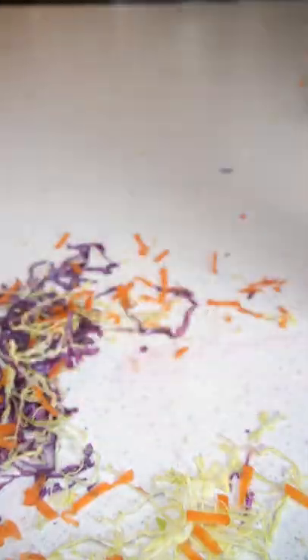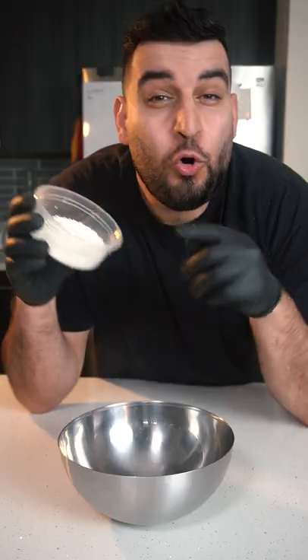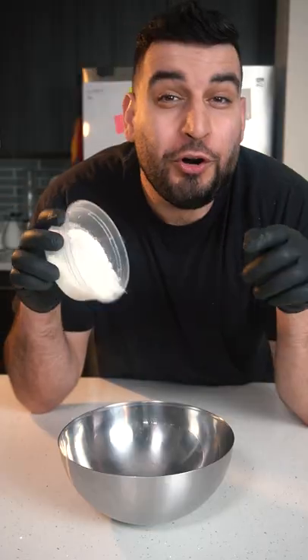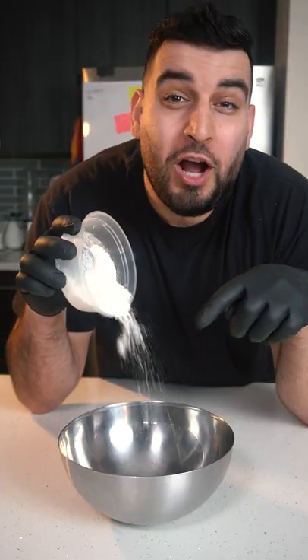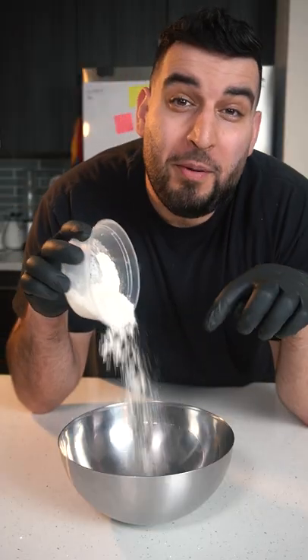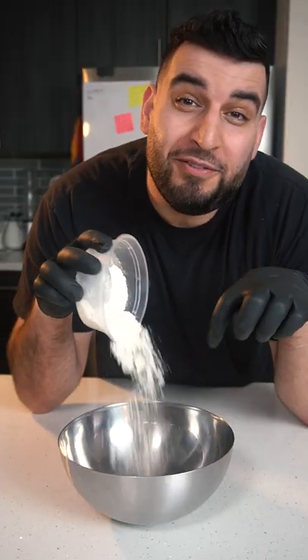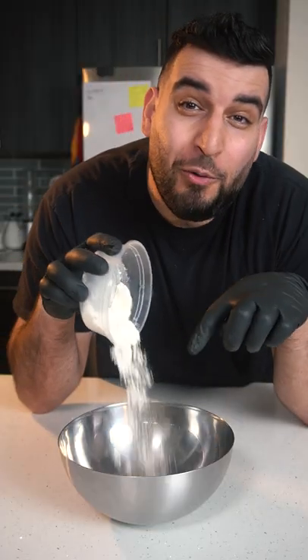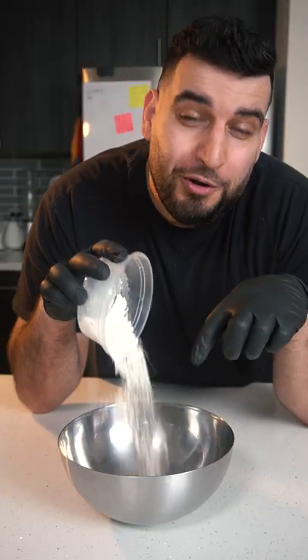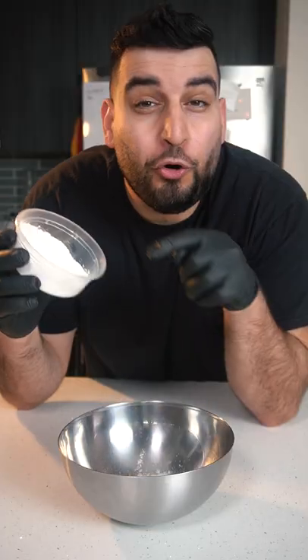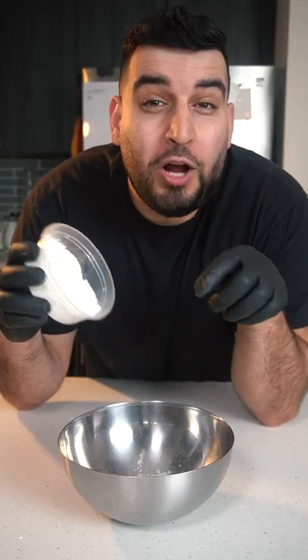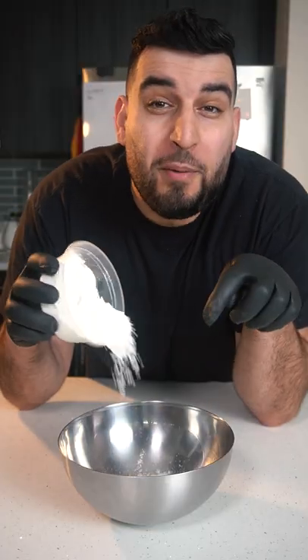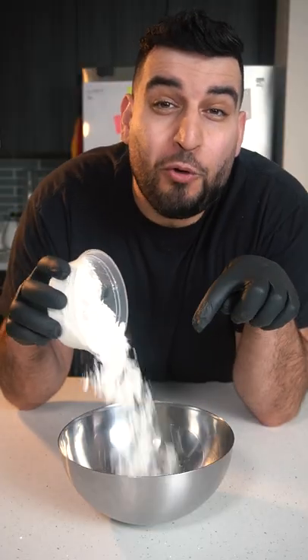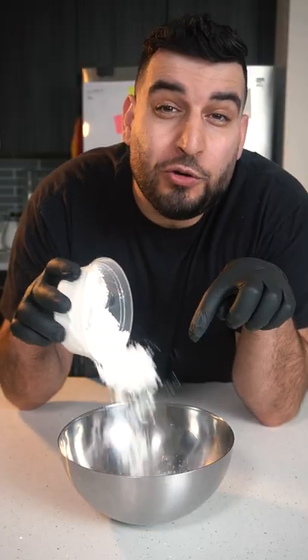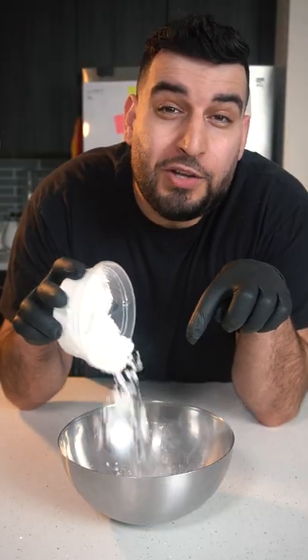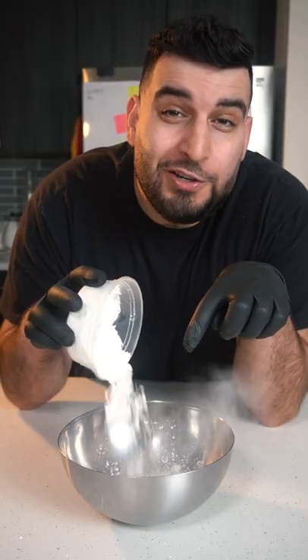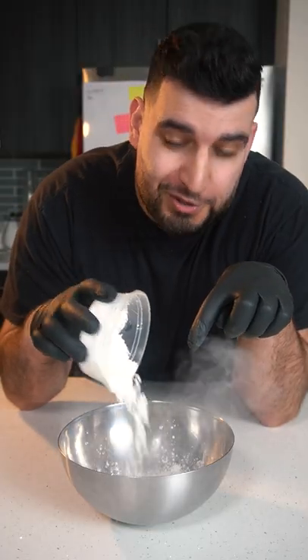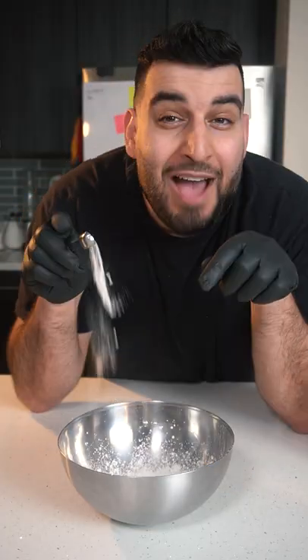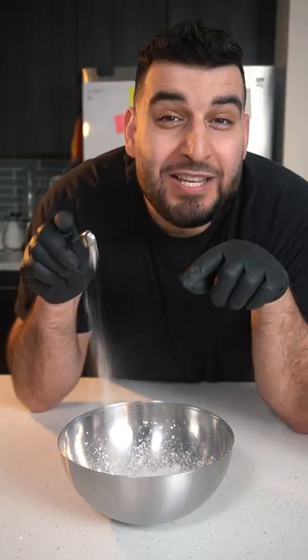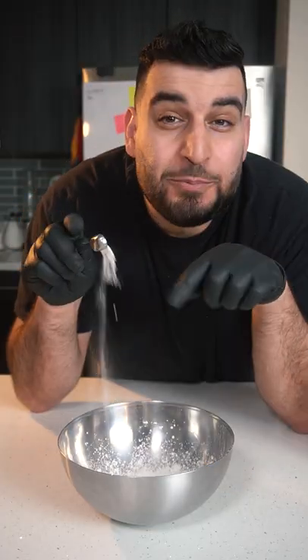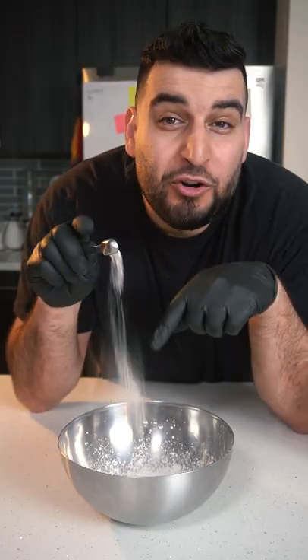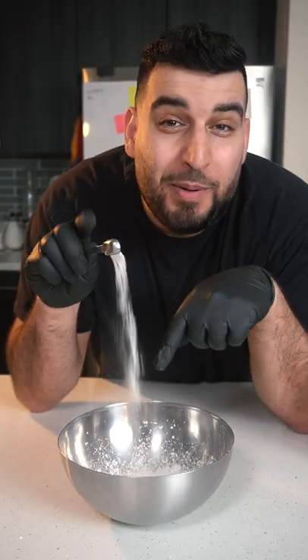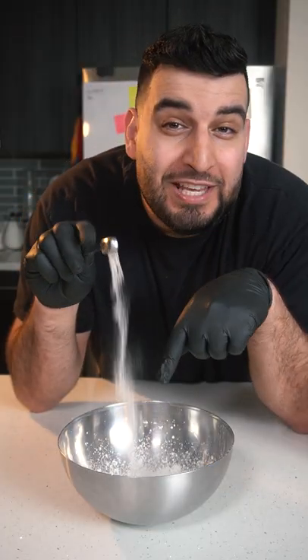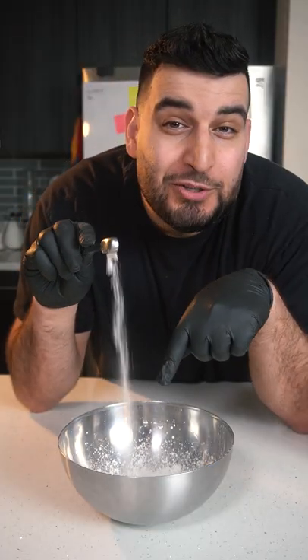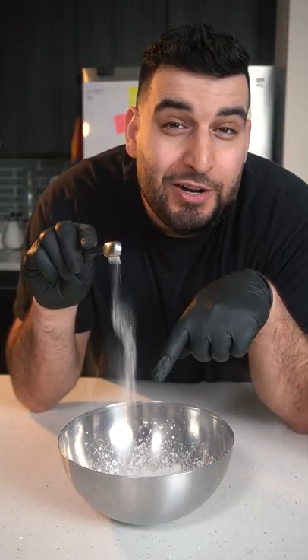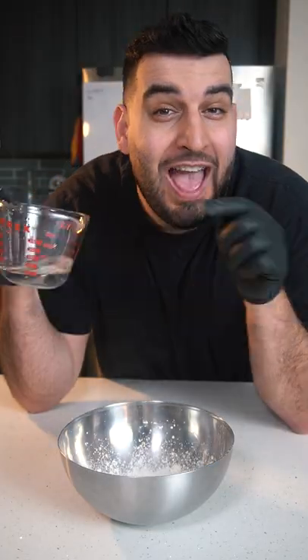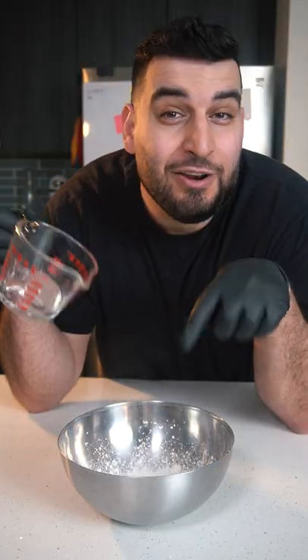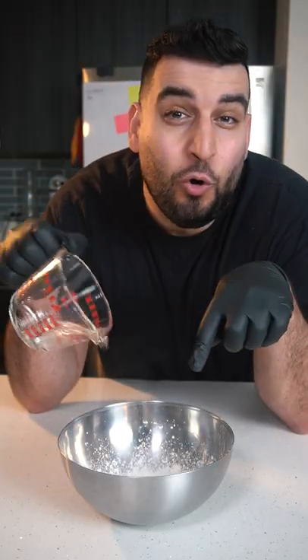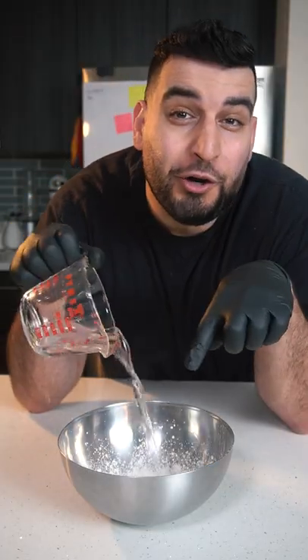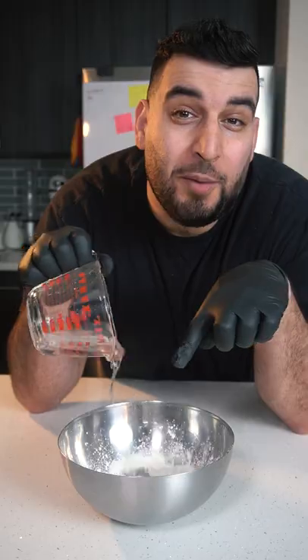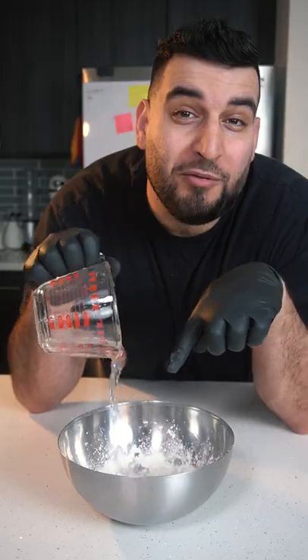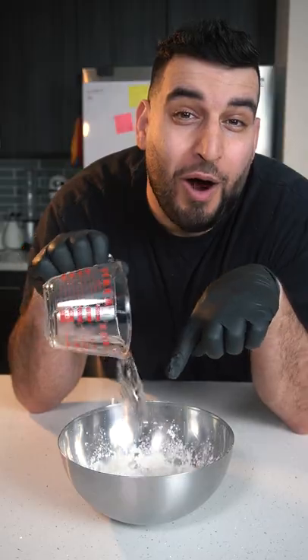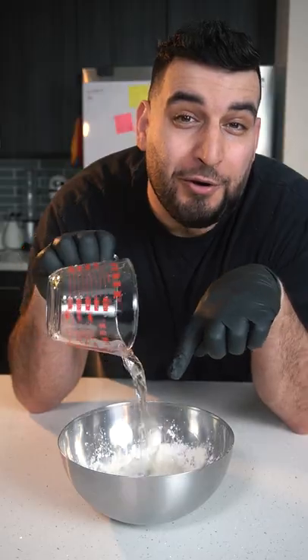Quarter cup of flour, quarter cup of cornstarch, half teaspoon of baking soda, and a quarter cup of water.